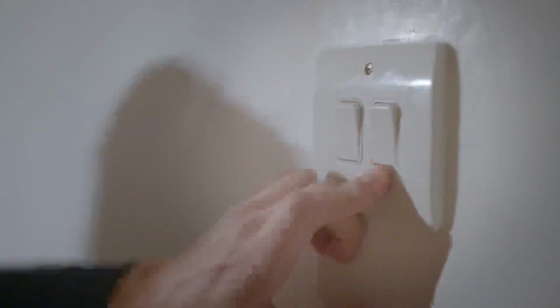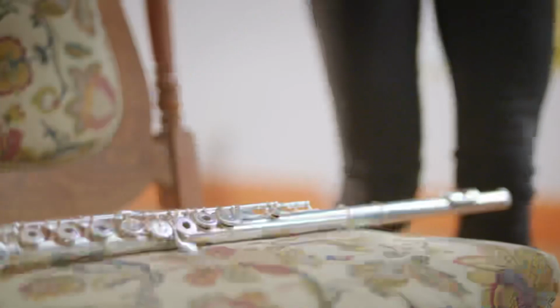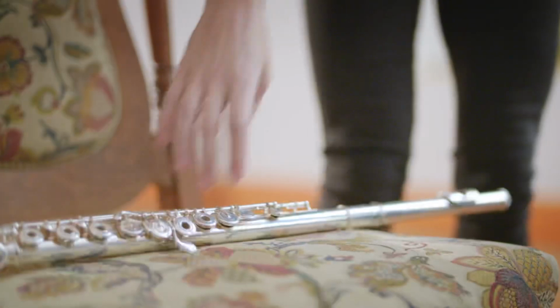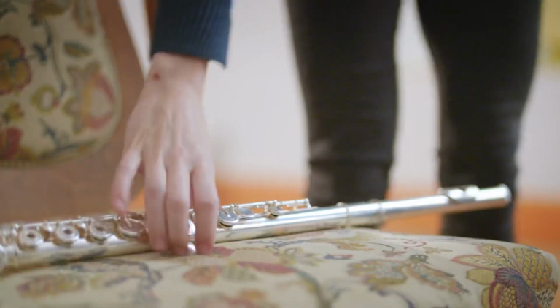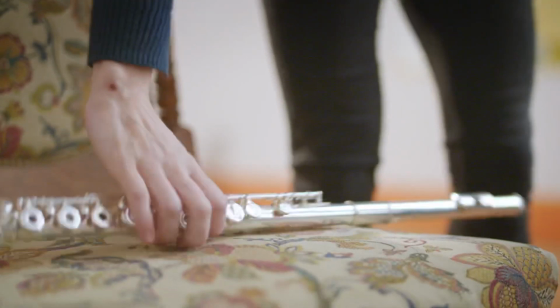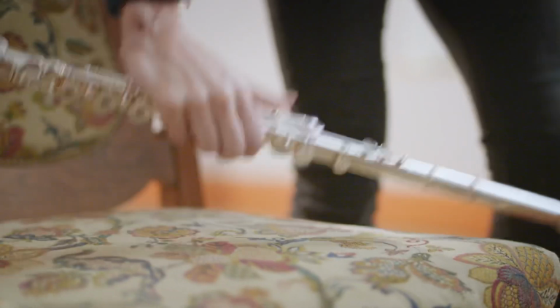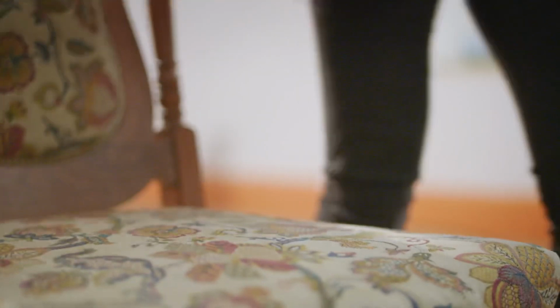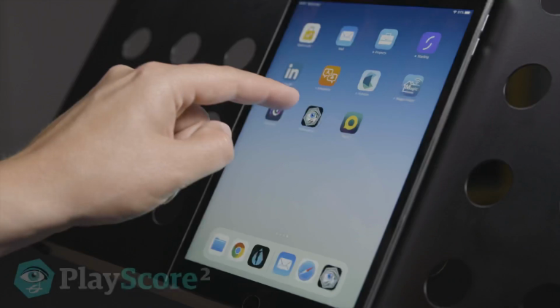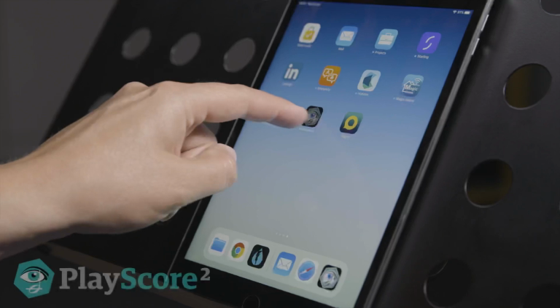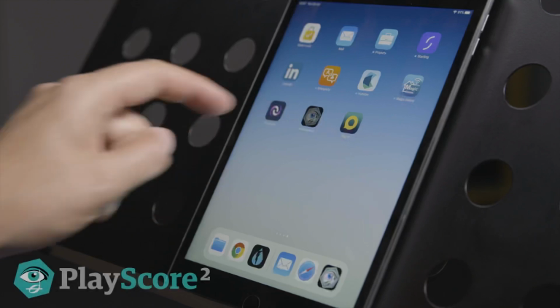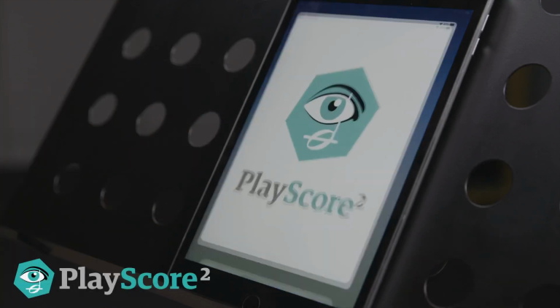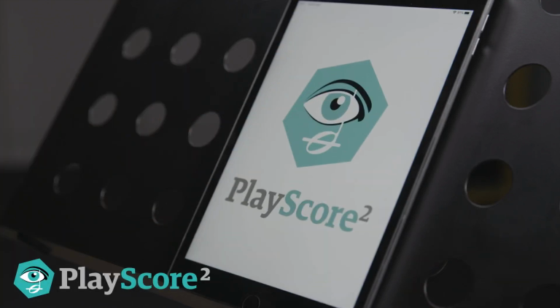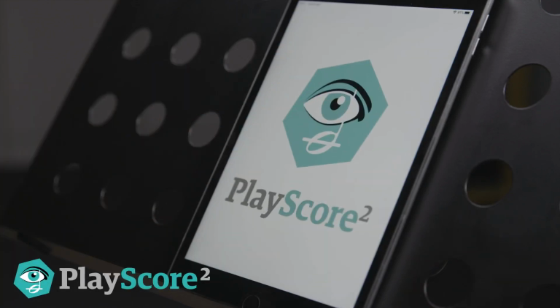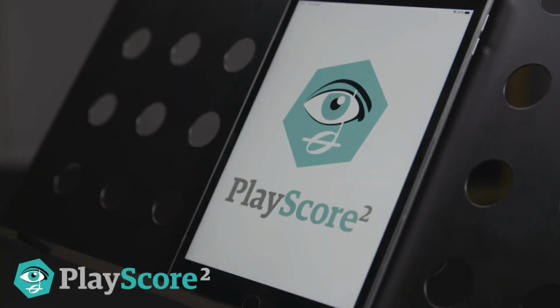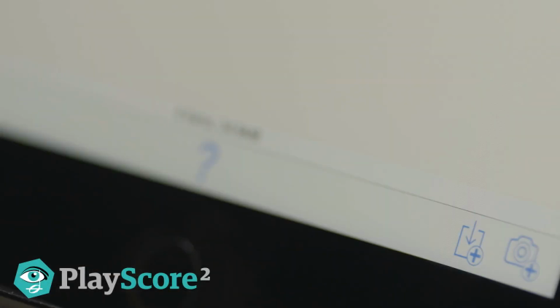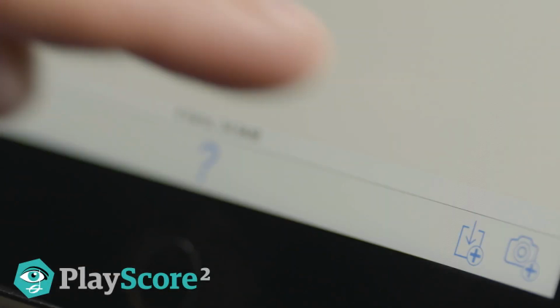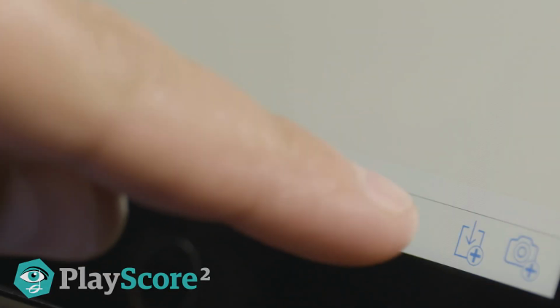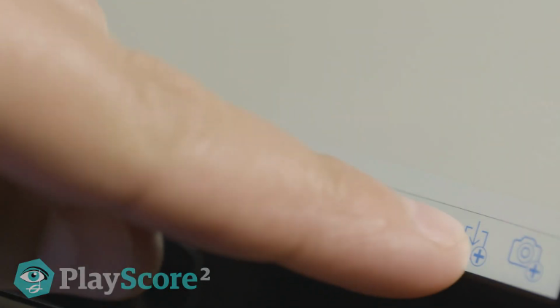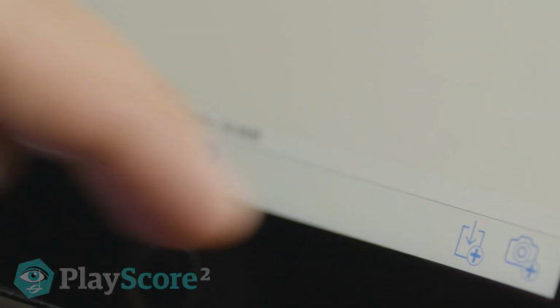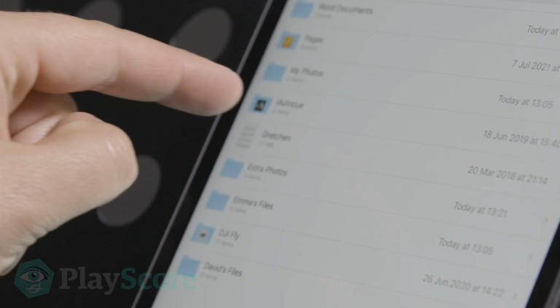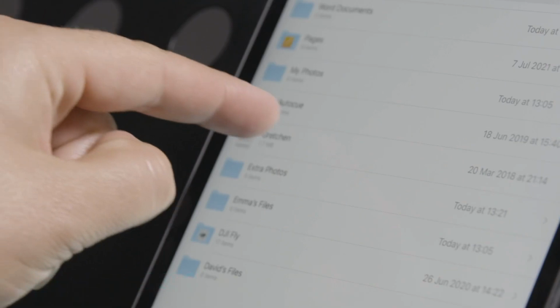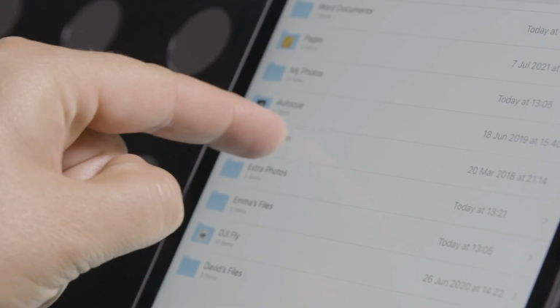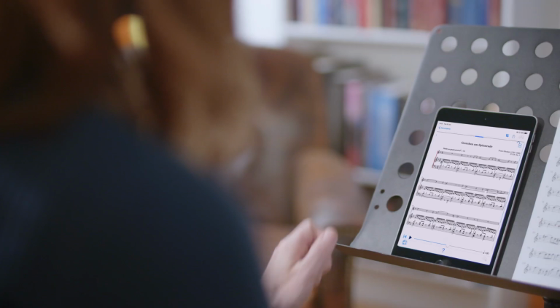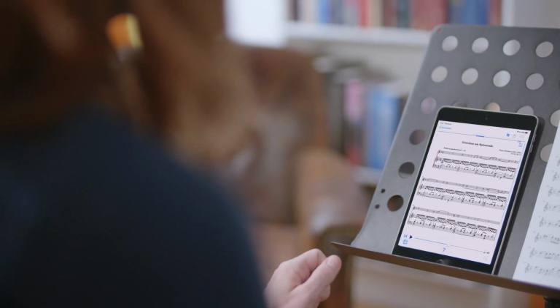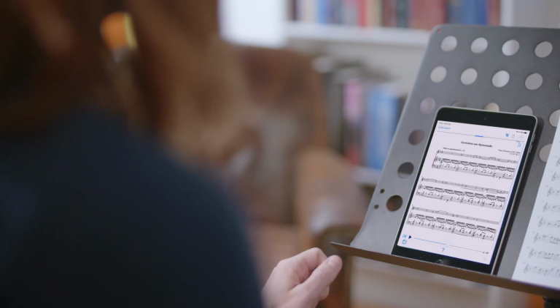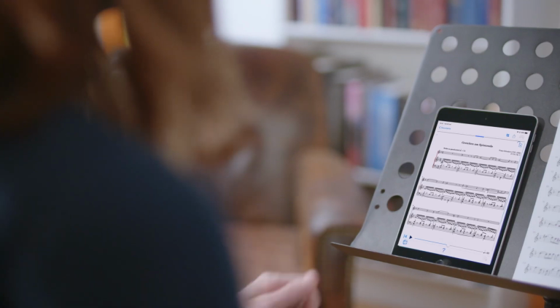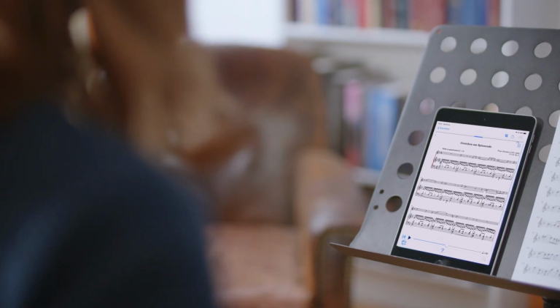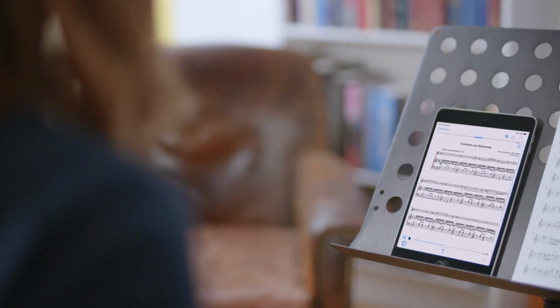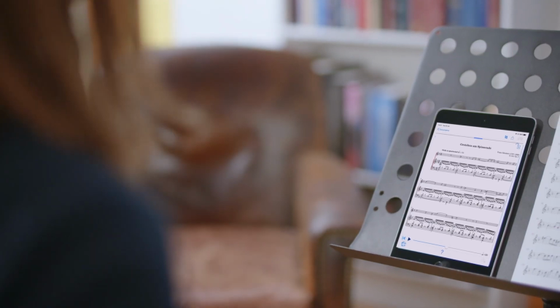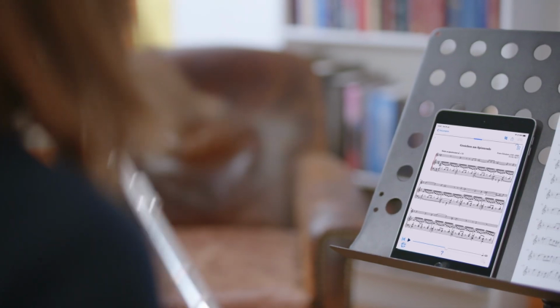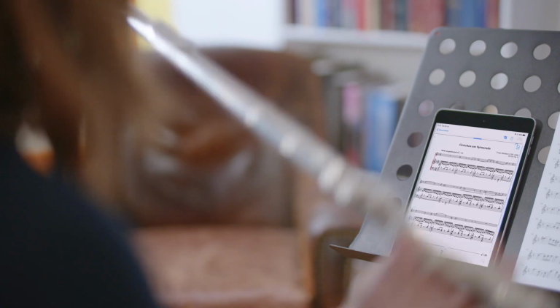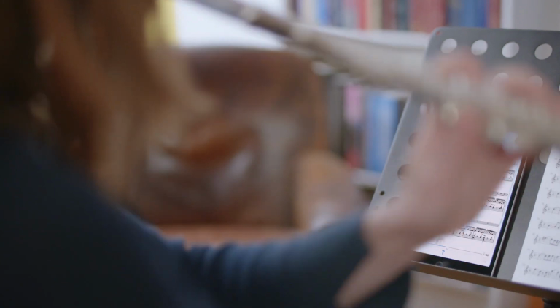Practicing at home but want an accompaniment? With PlayScore 2 you can also open scans and PDF scores and play along.